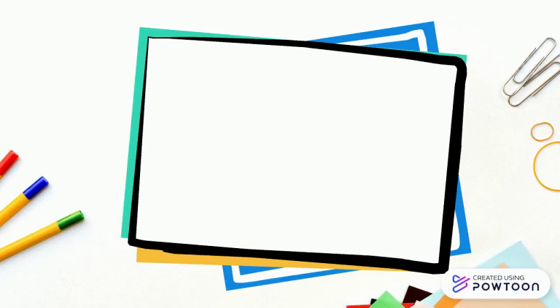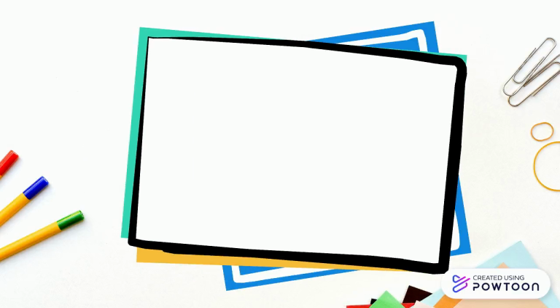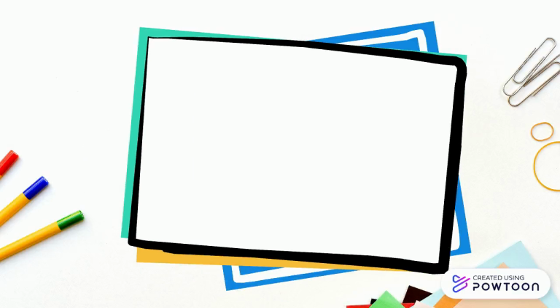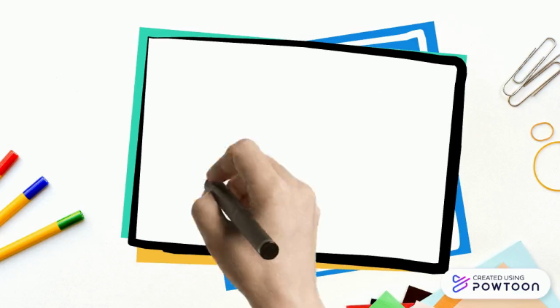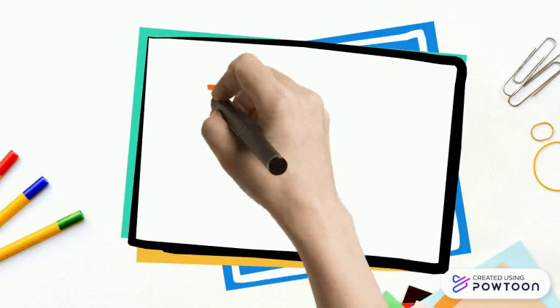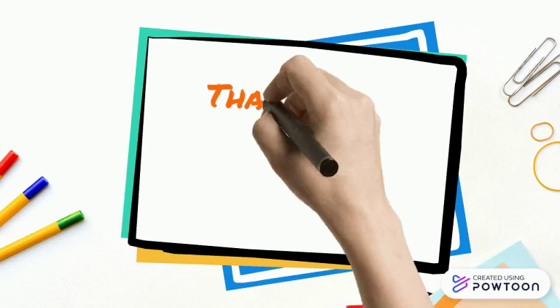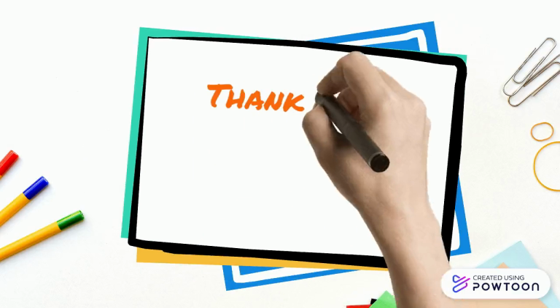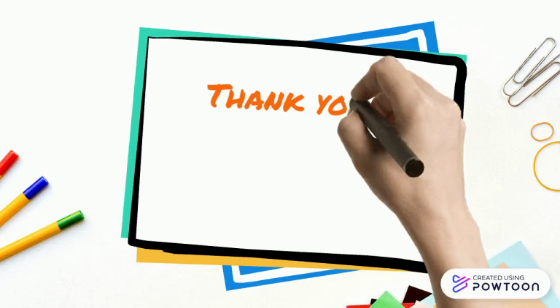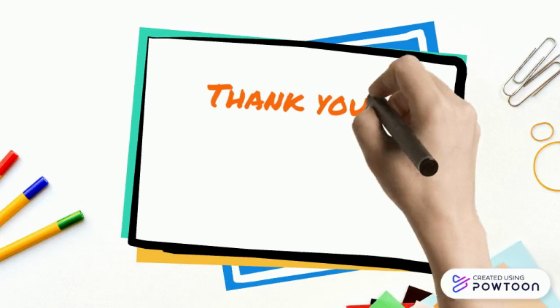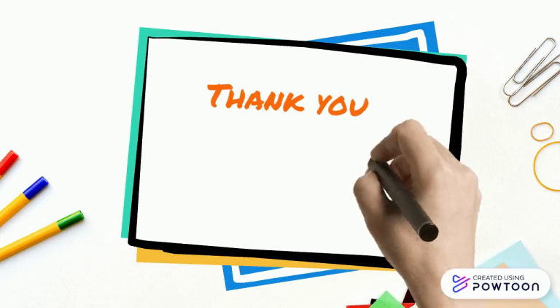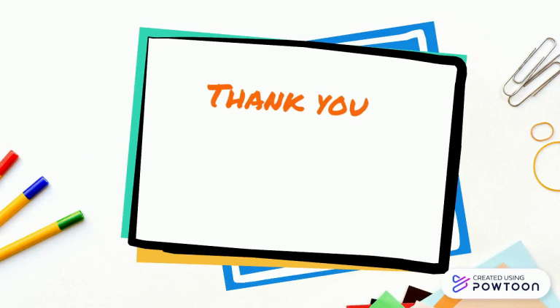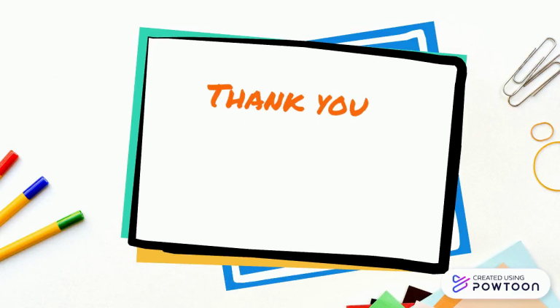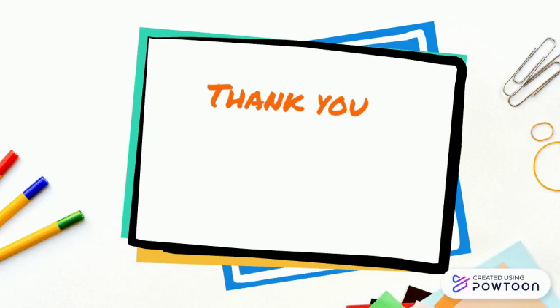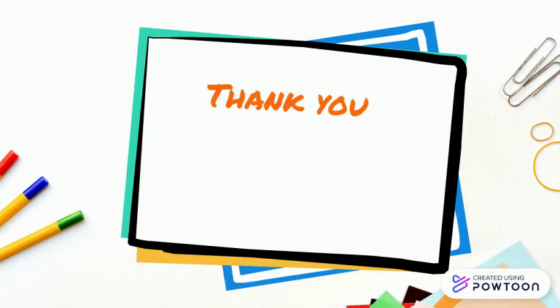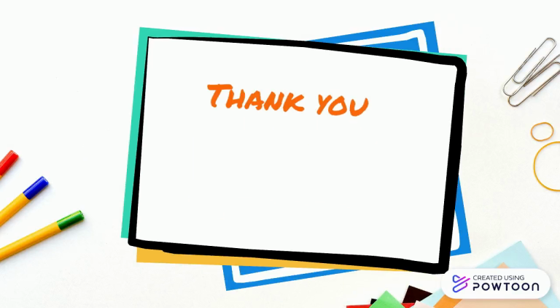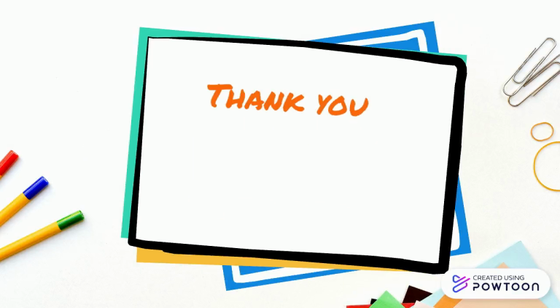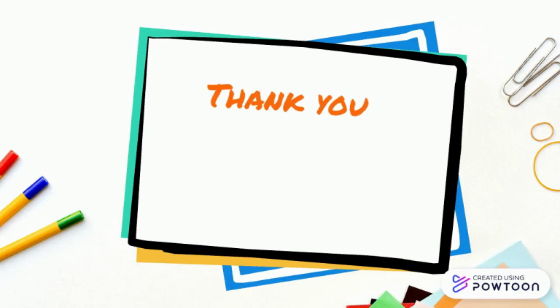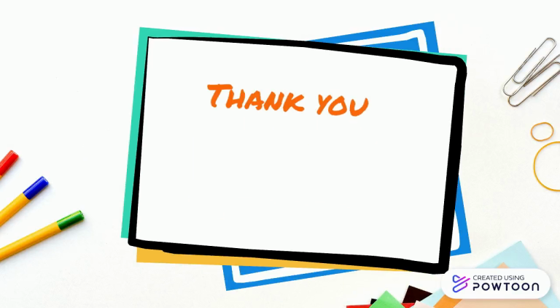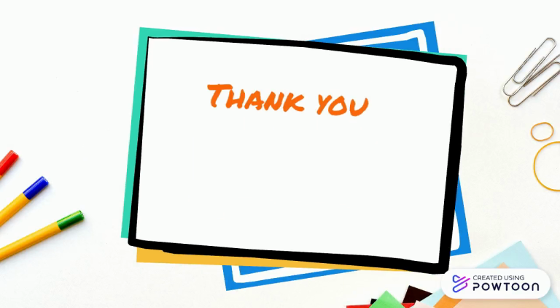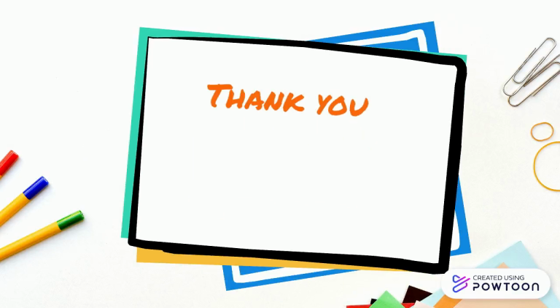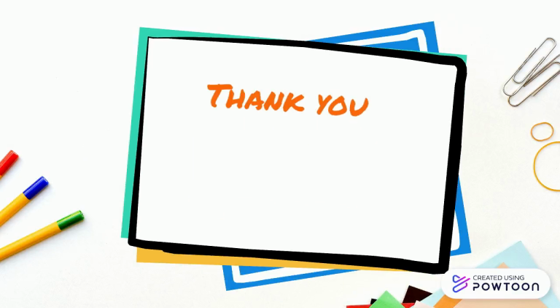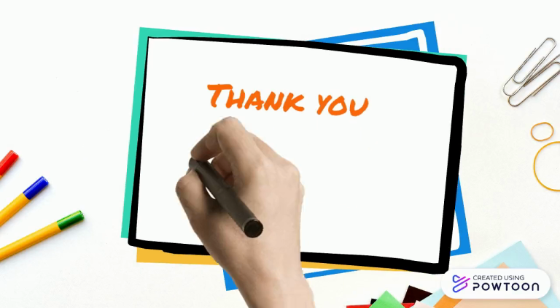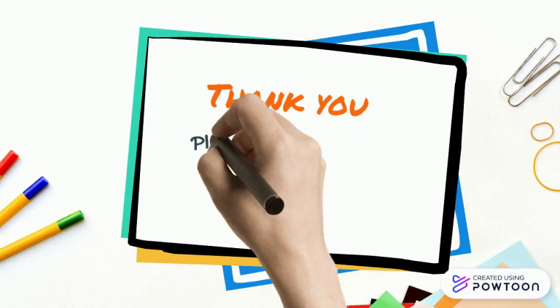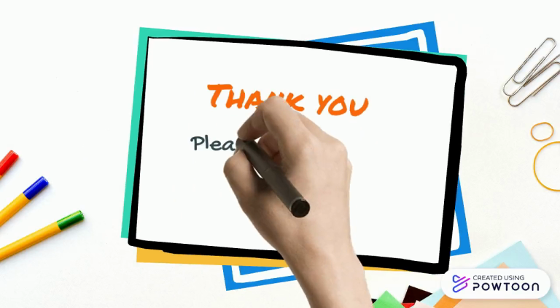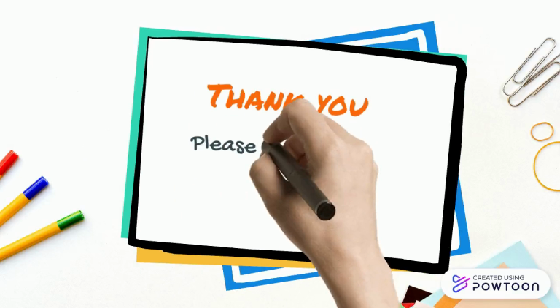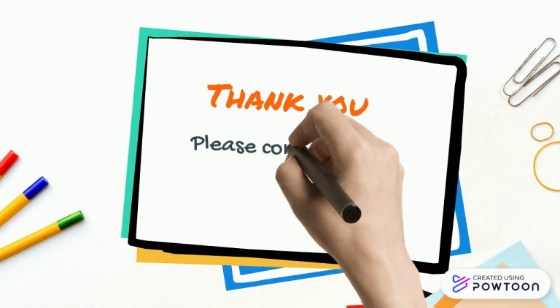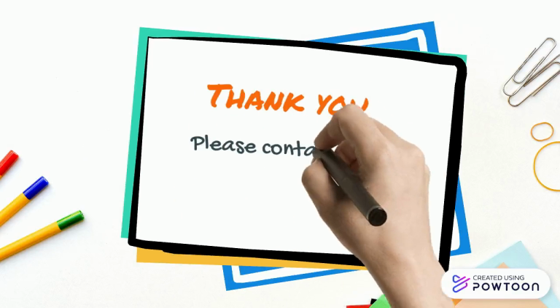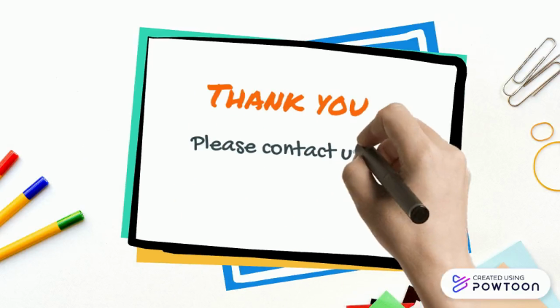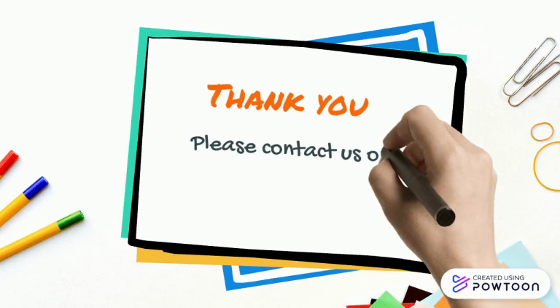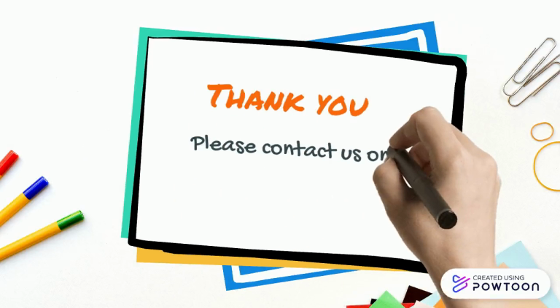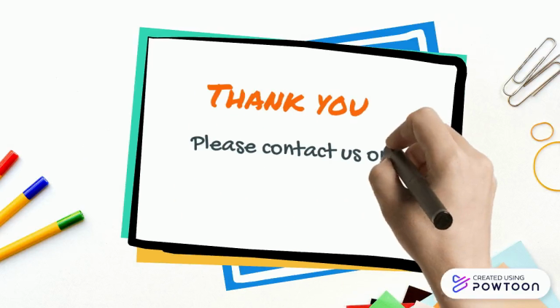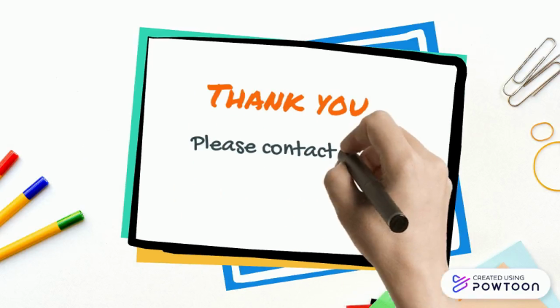Thank you. Please contact us on clickmaths.com.